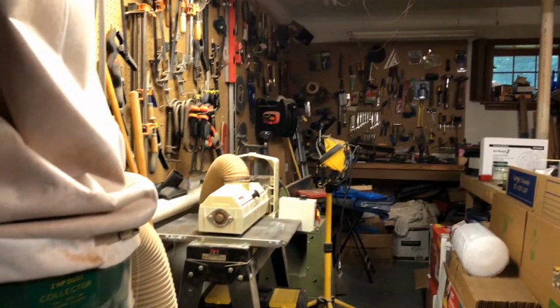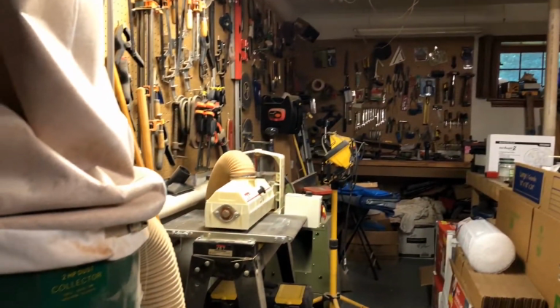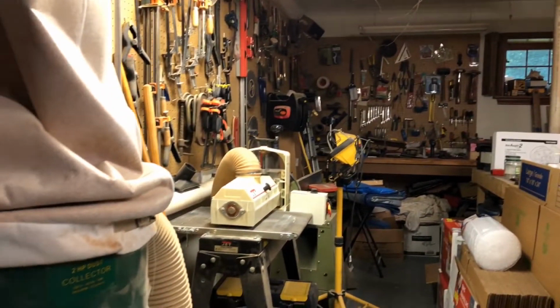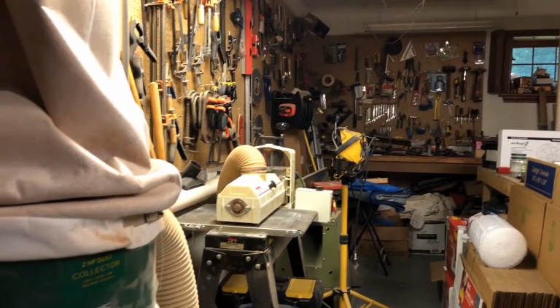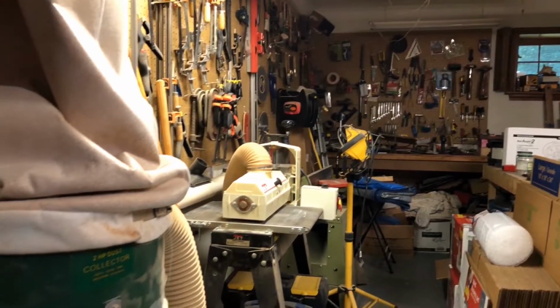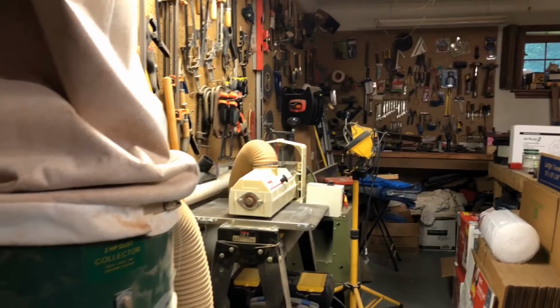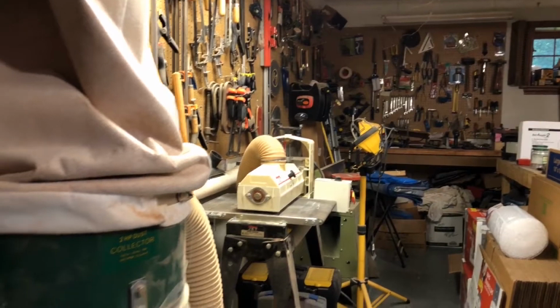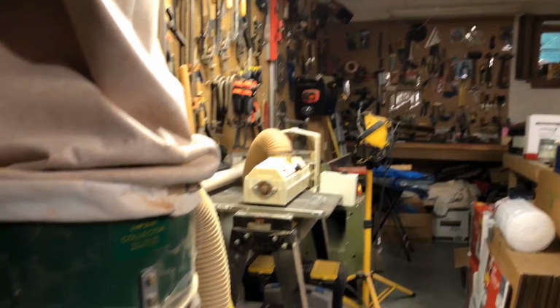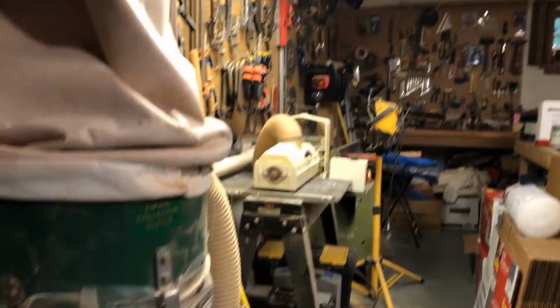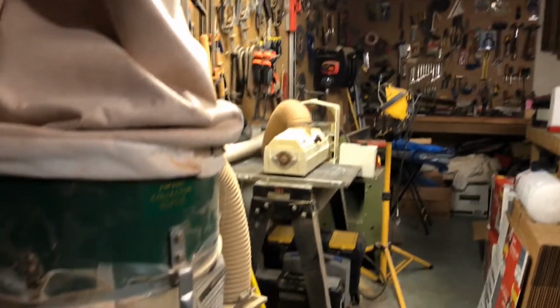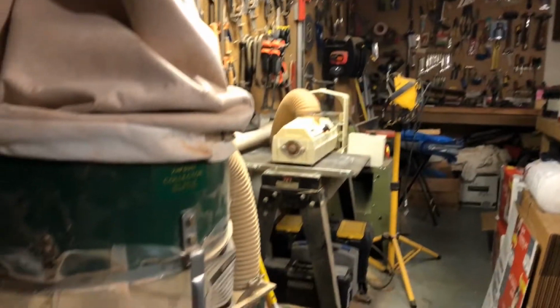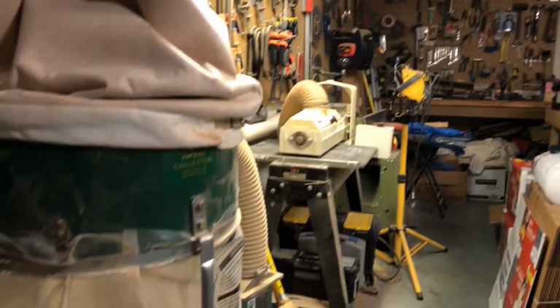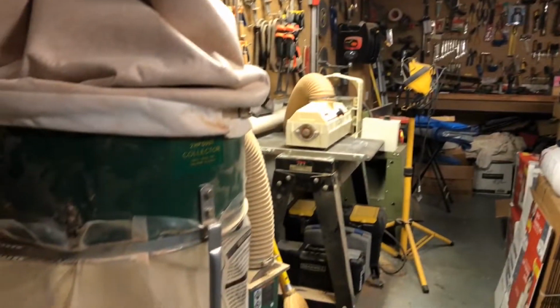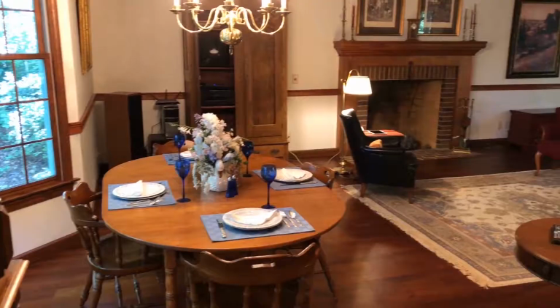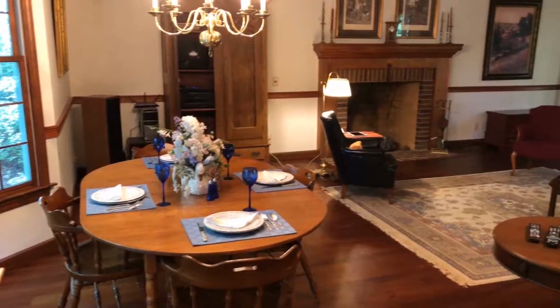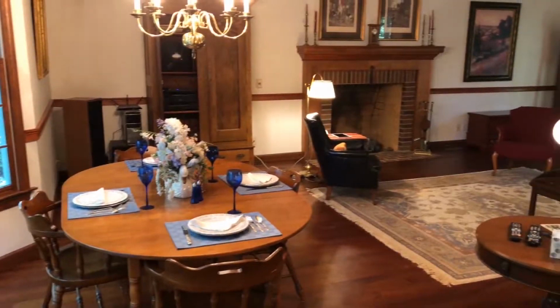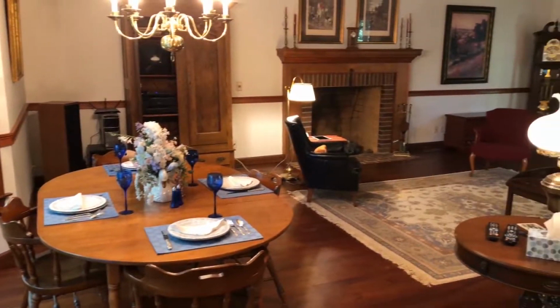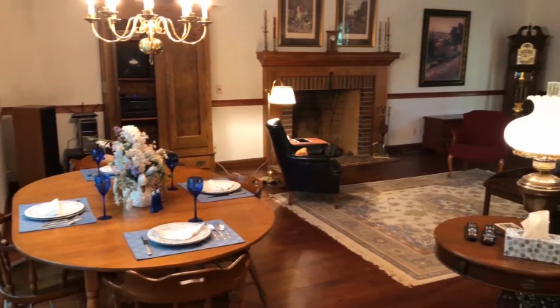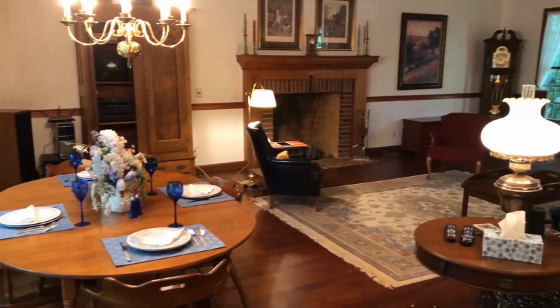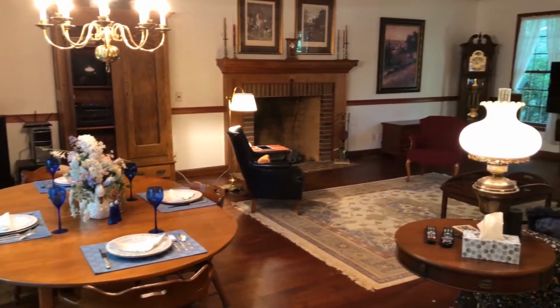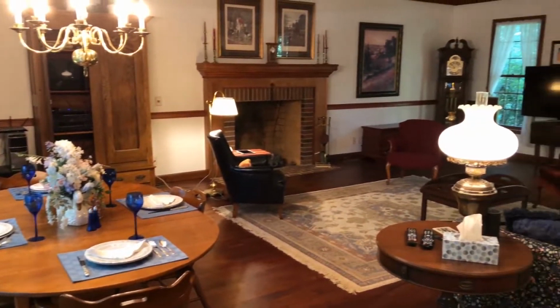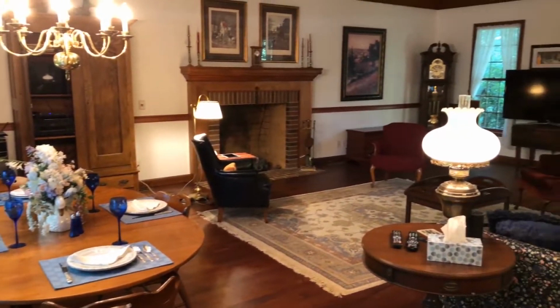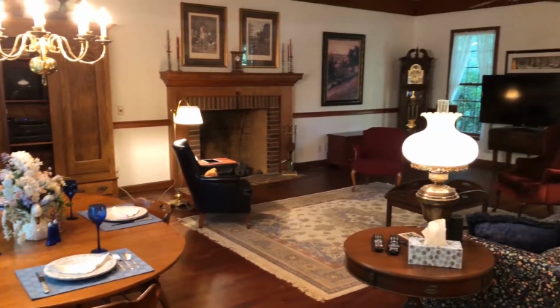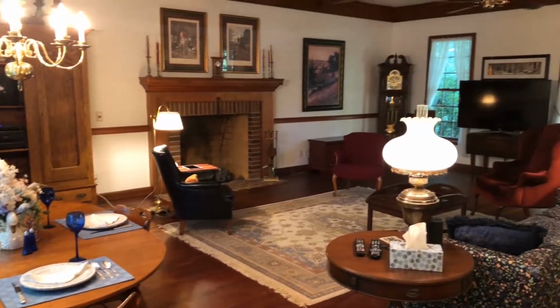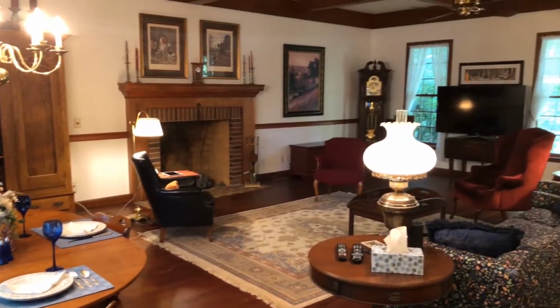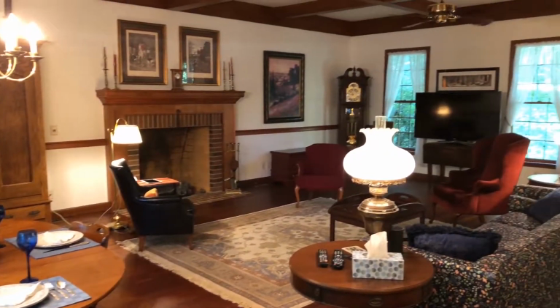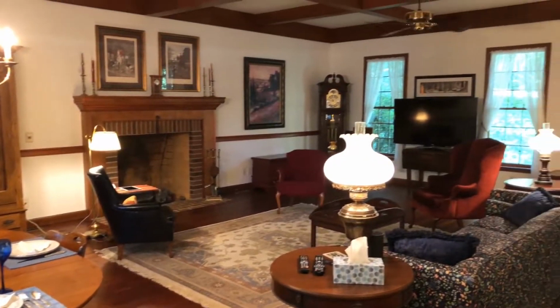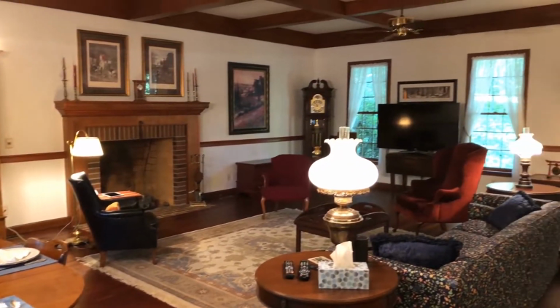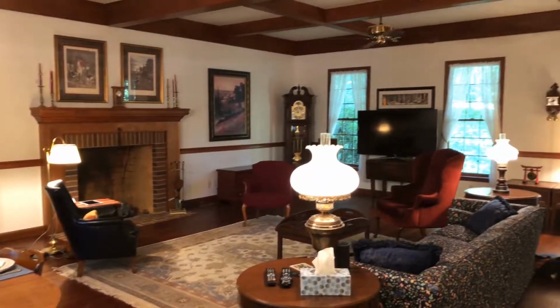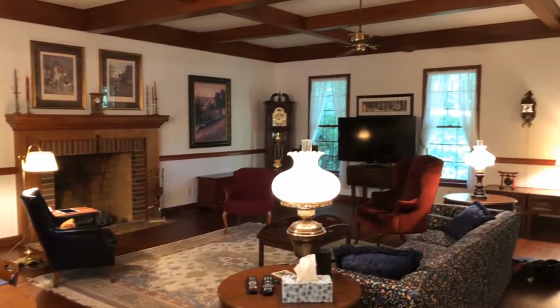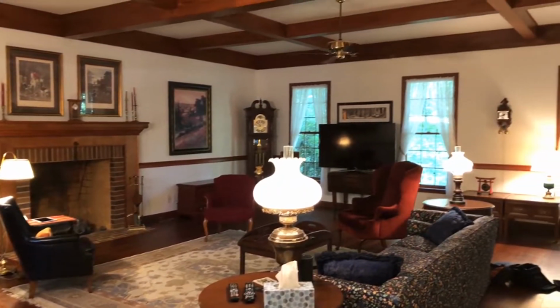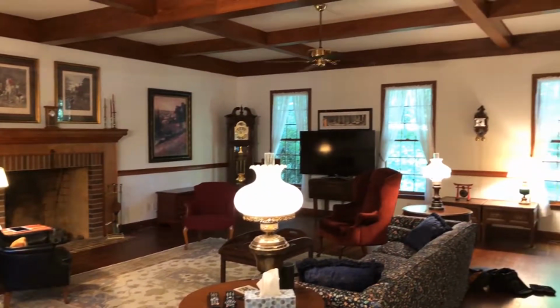Diana Digman's husband, Eric, is also the architect who designed this home.